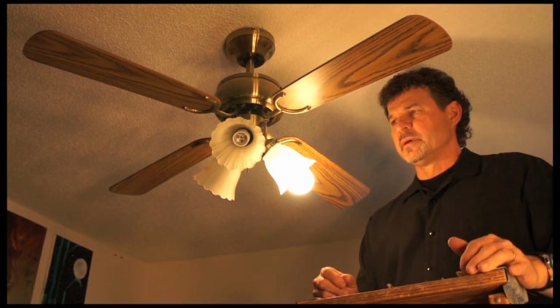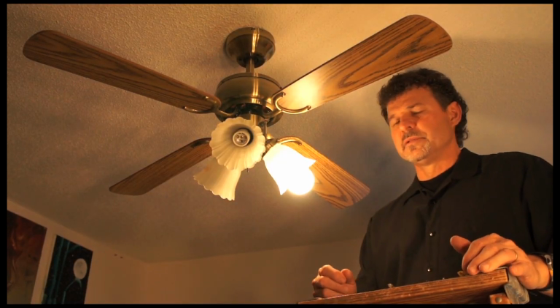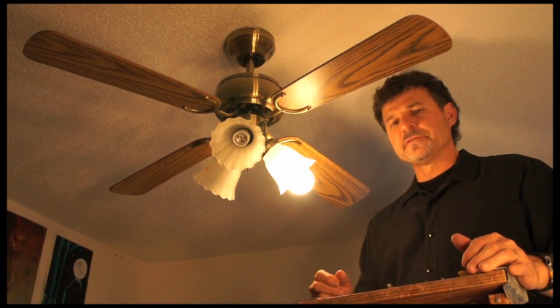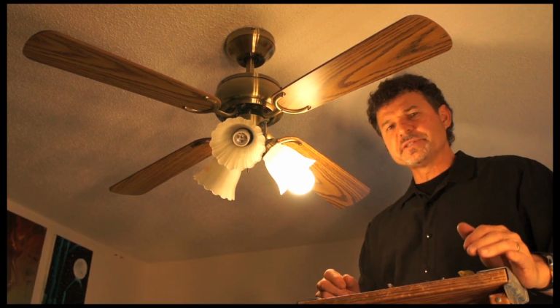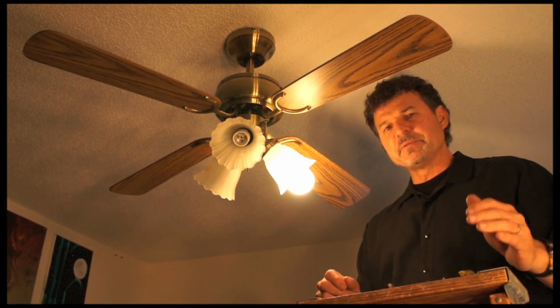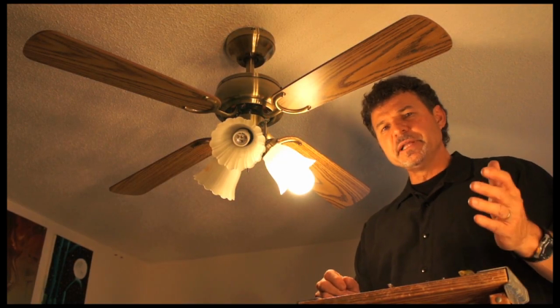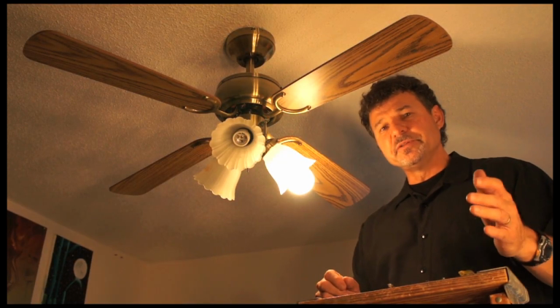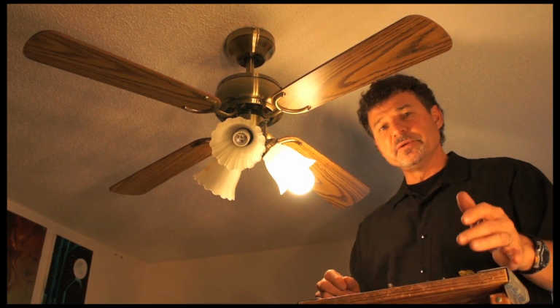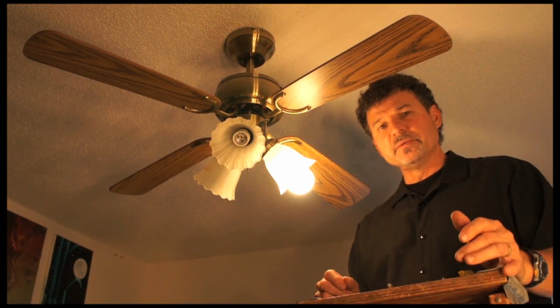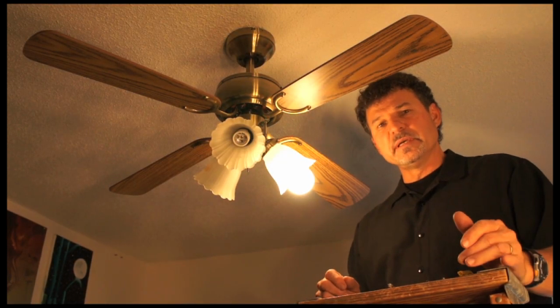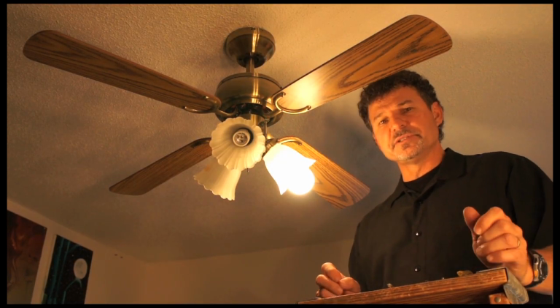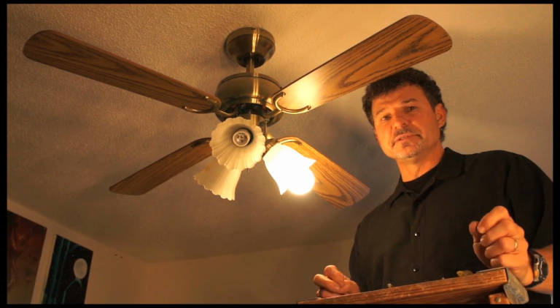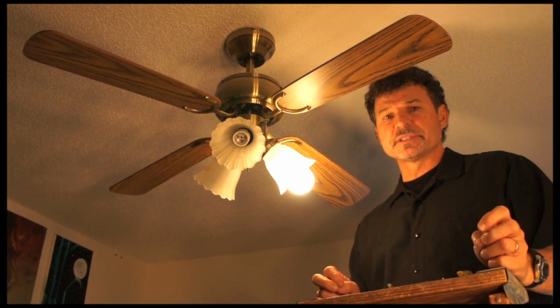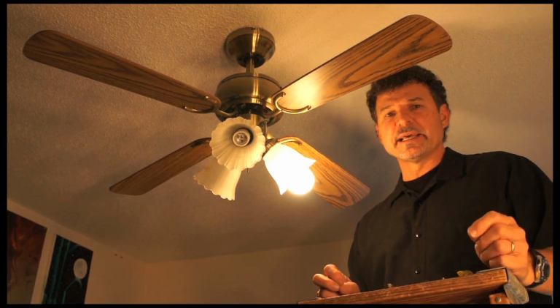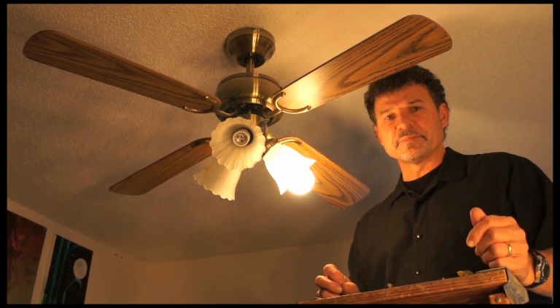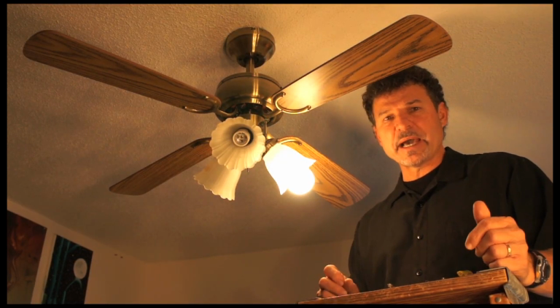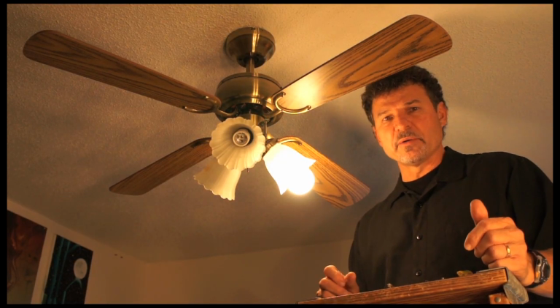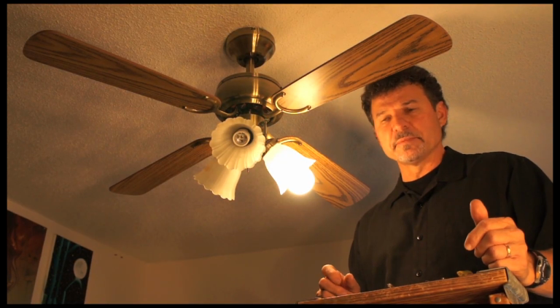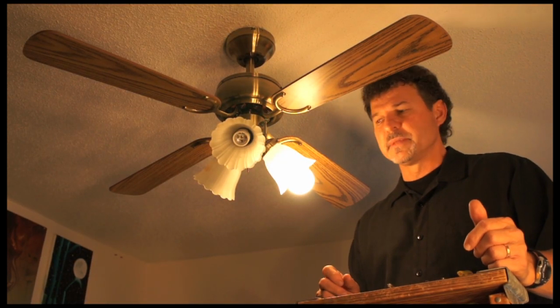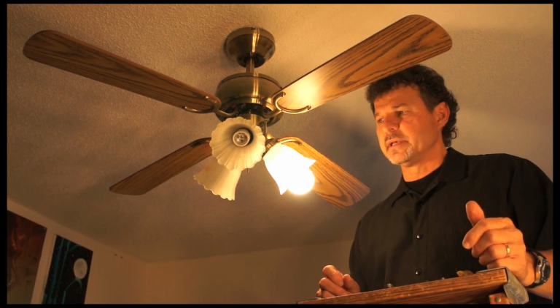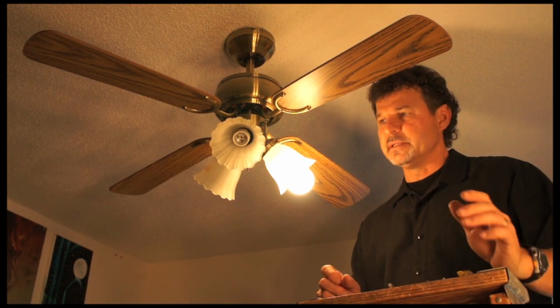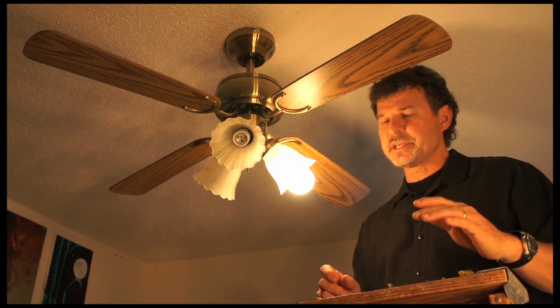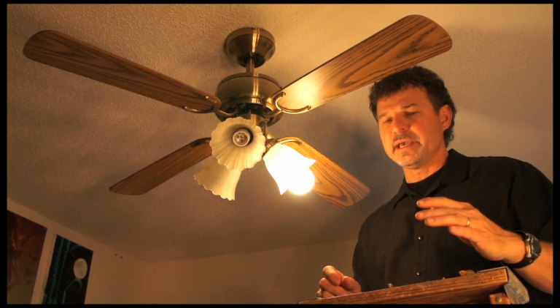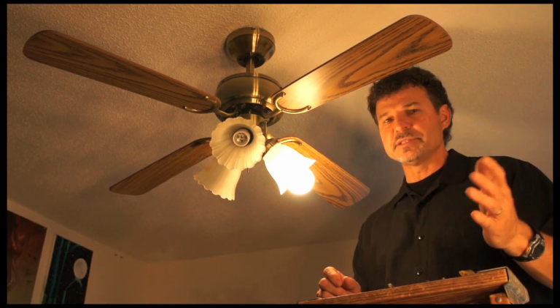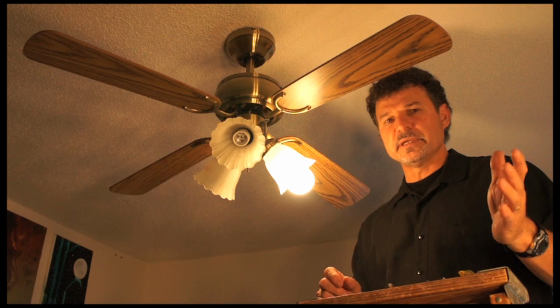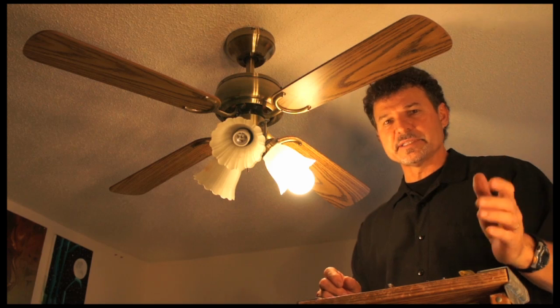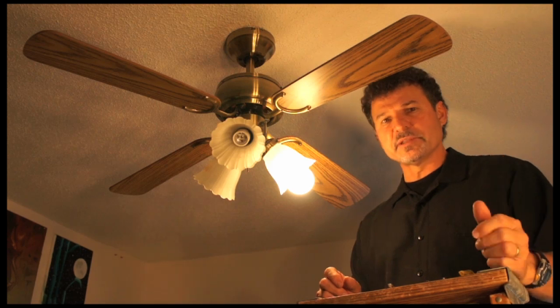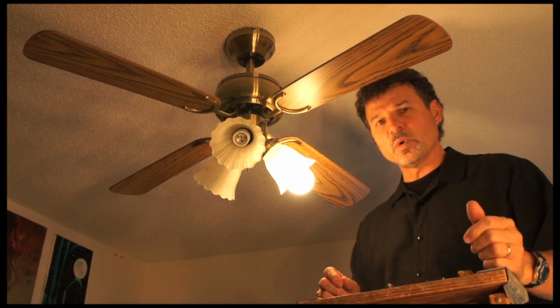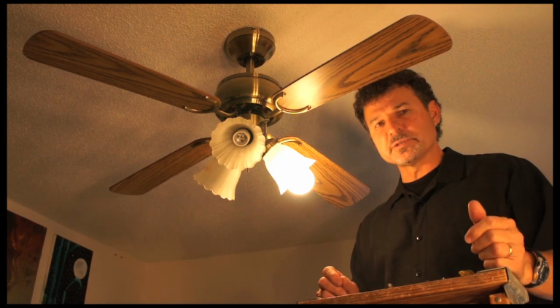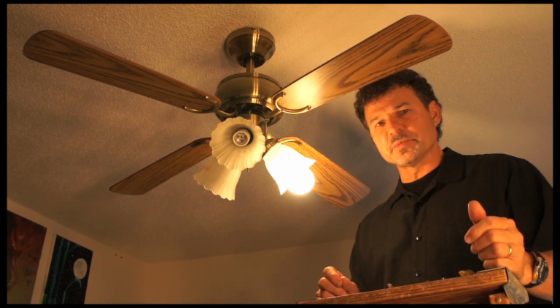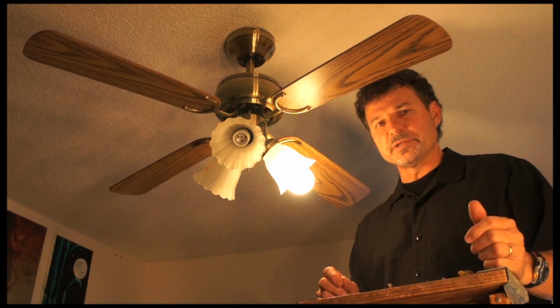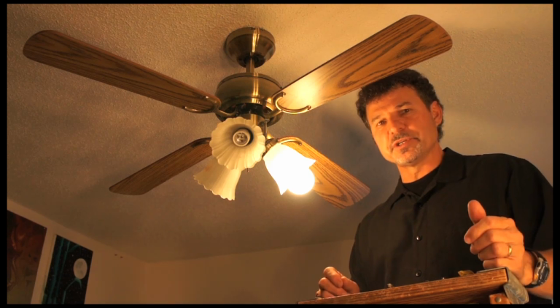The first thing we need to do is to disconnect the power — in this case it's at the wall switch.